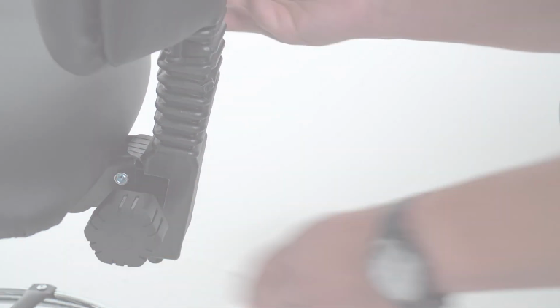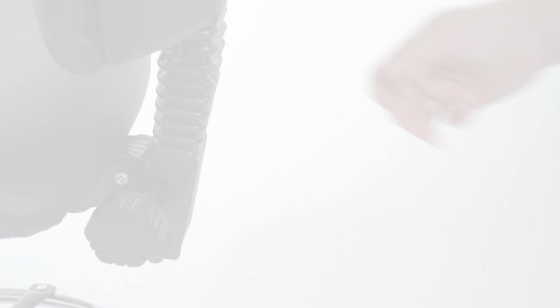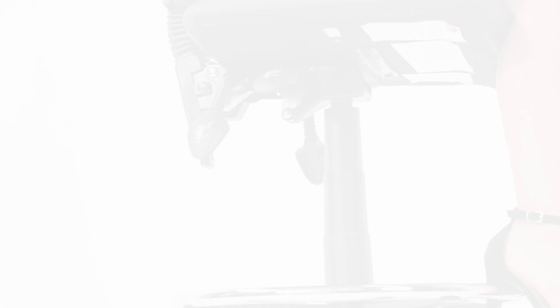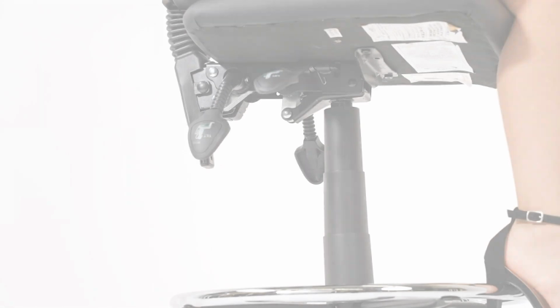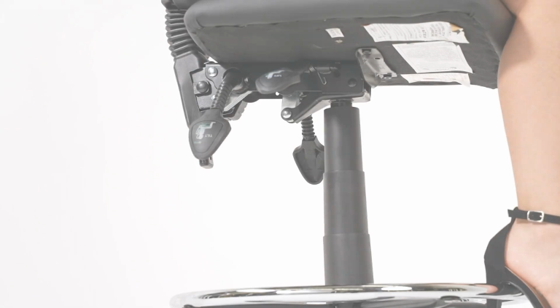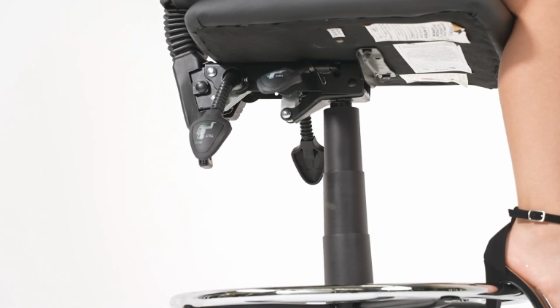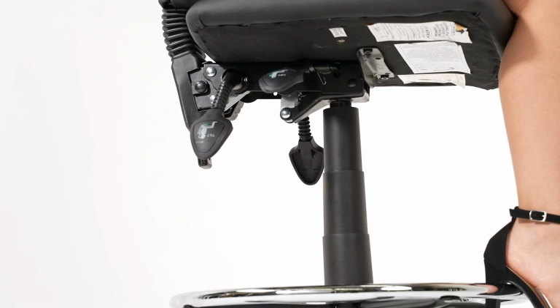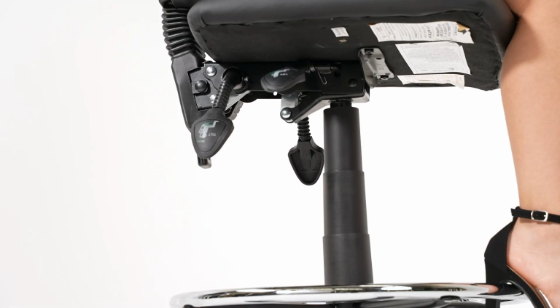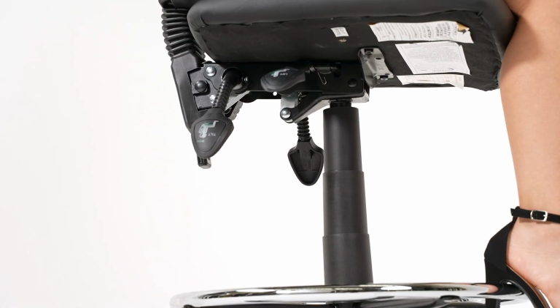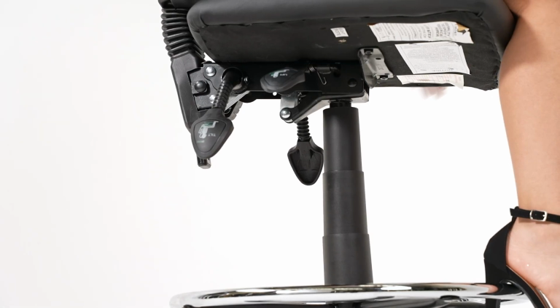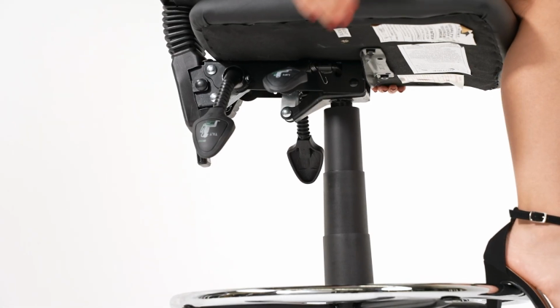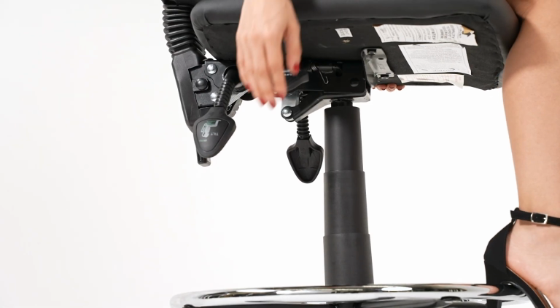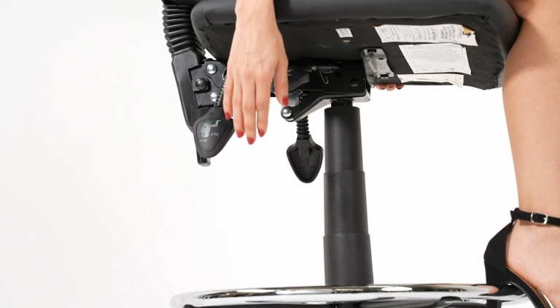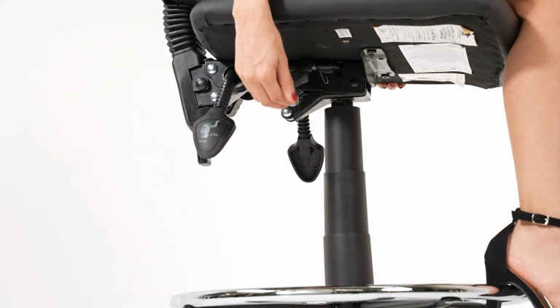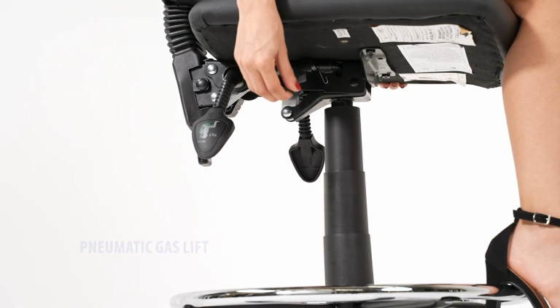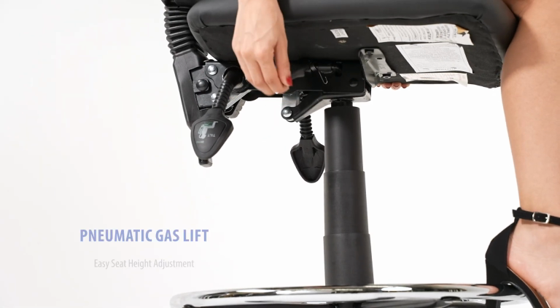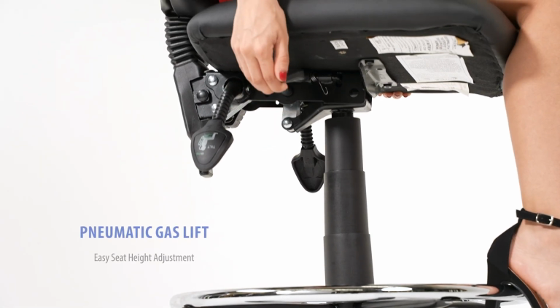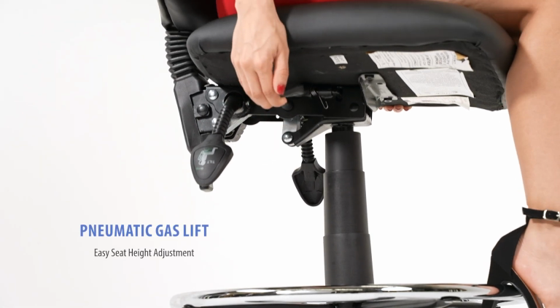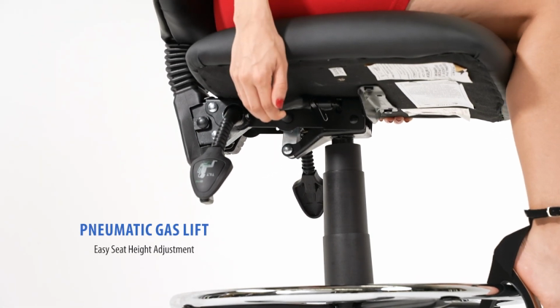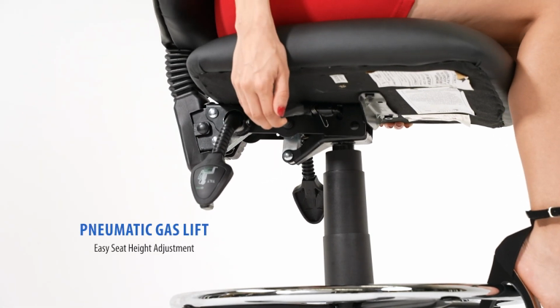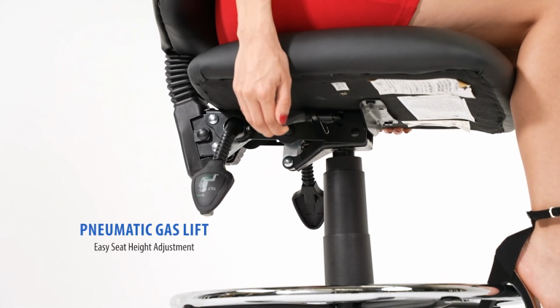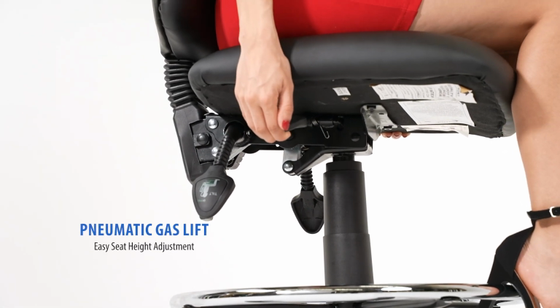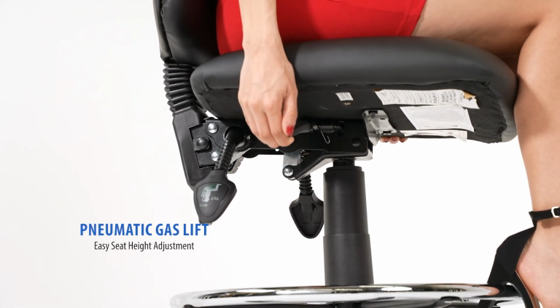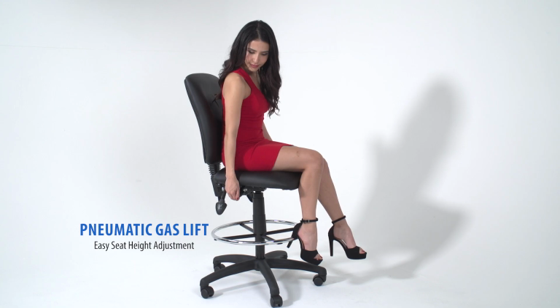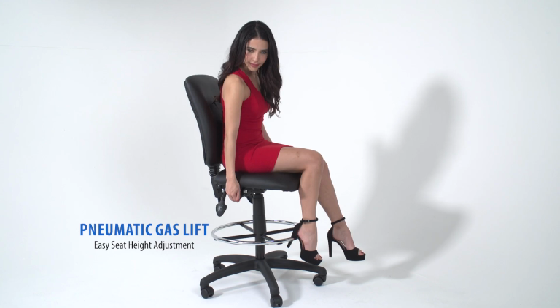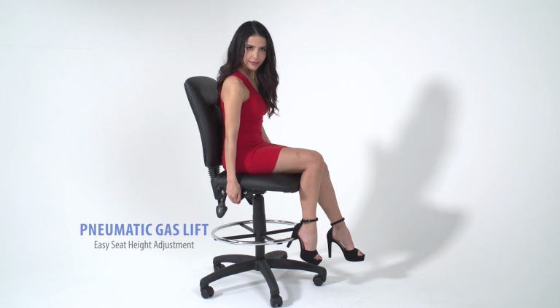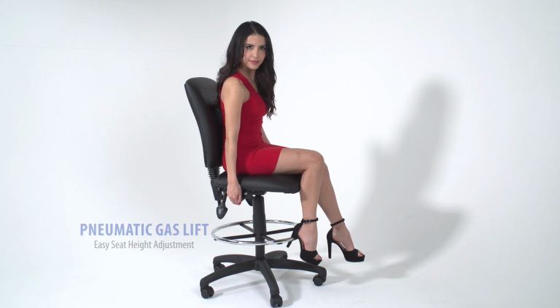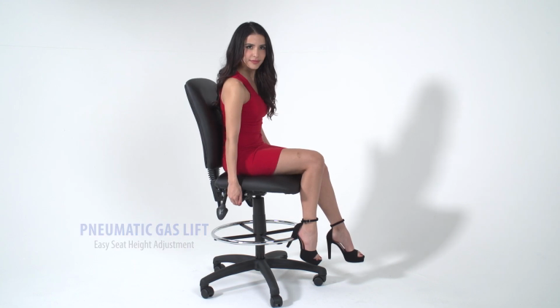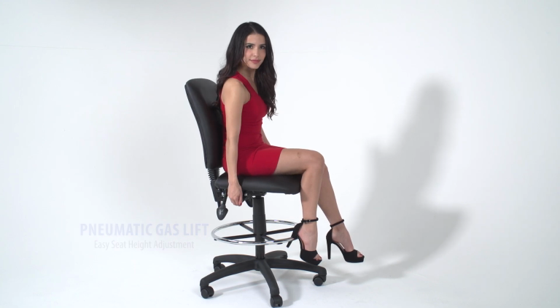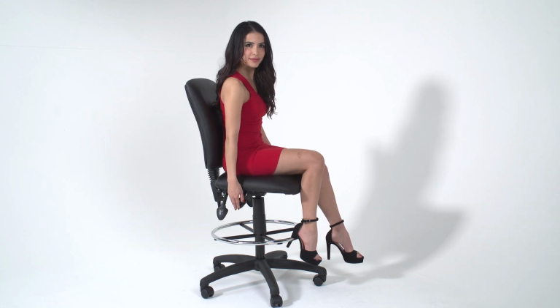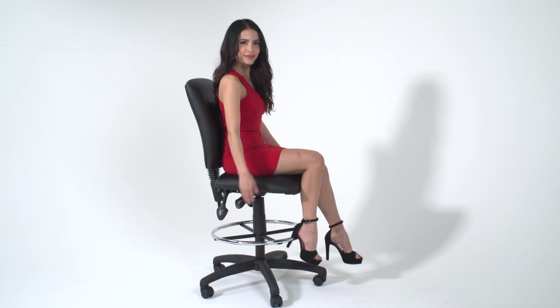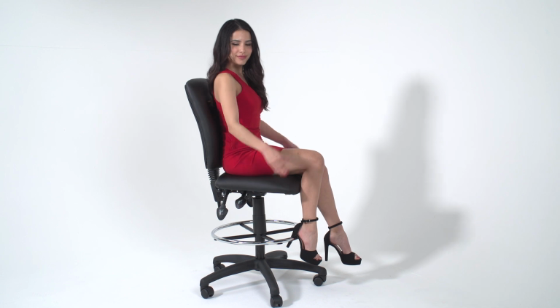The chair comes with a three-paddle system. The first paddle allows you to adjust the height of the seat.